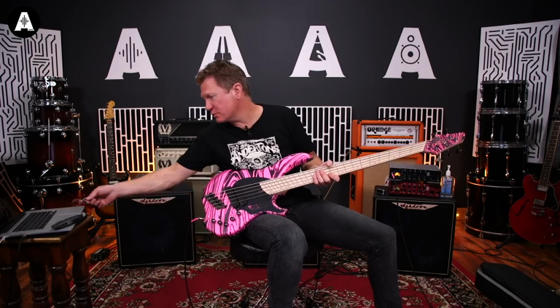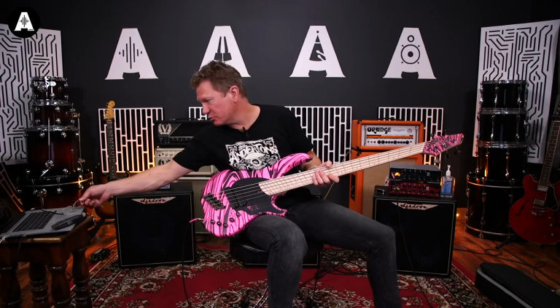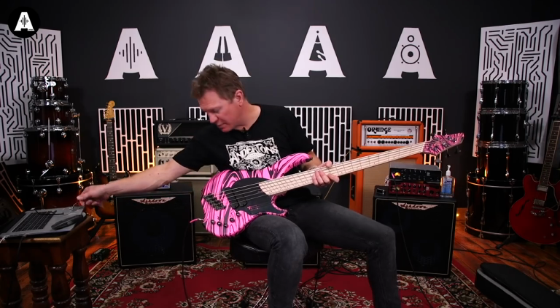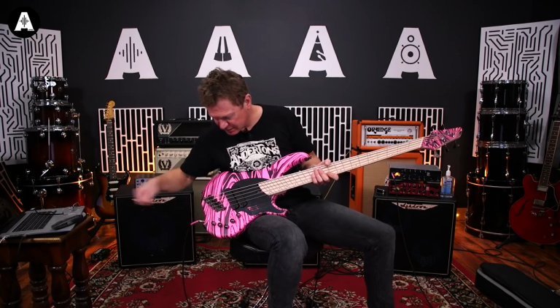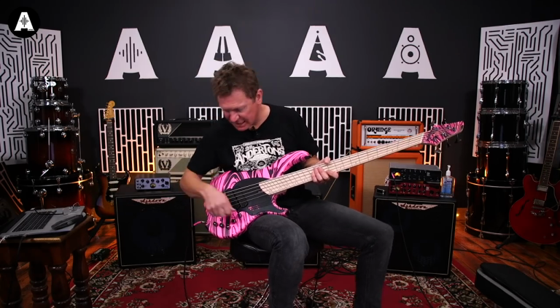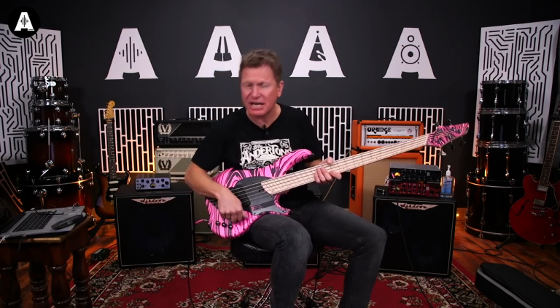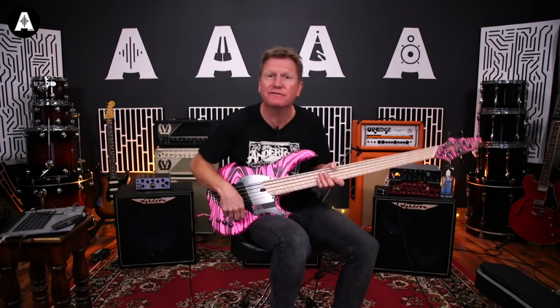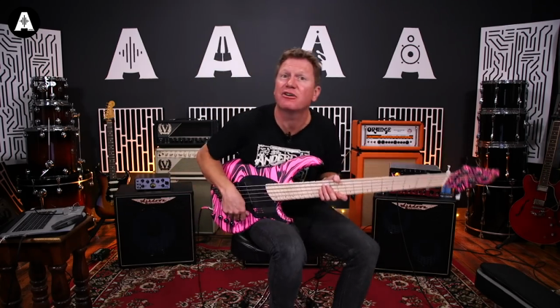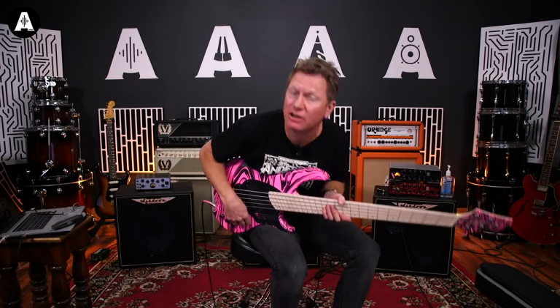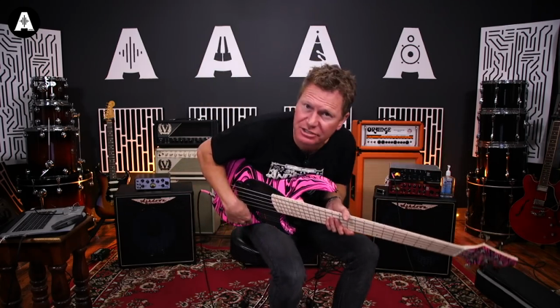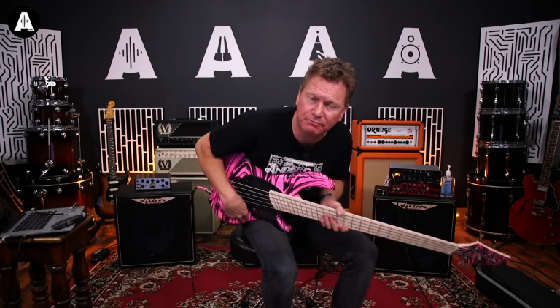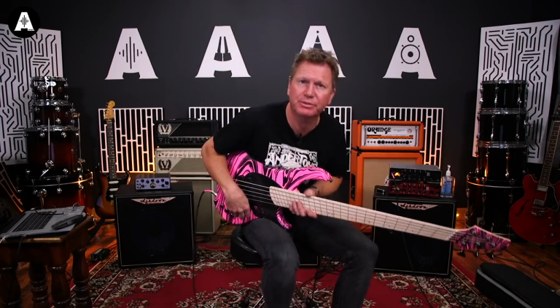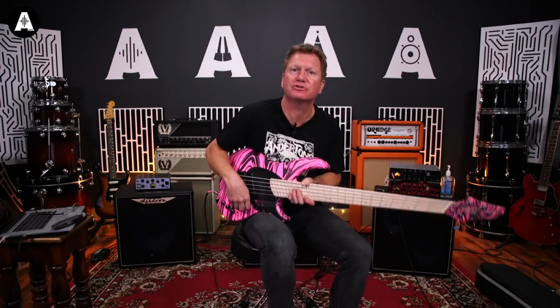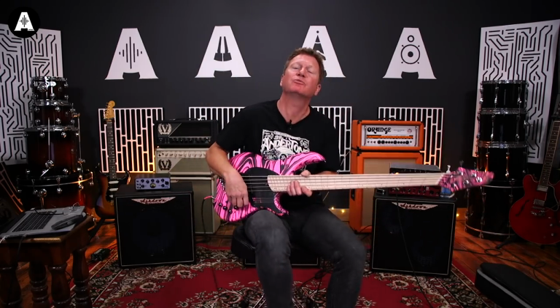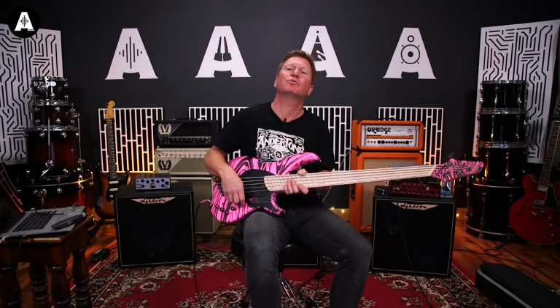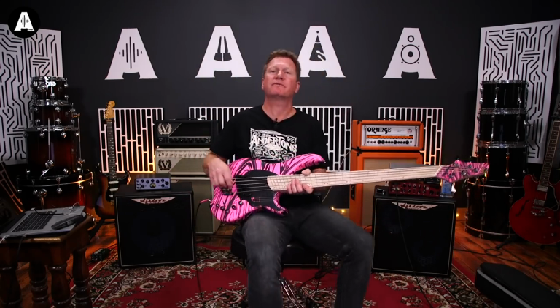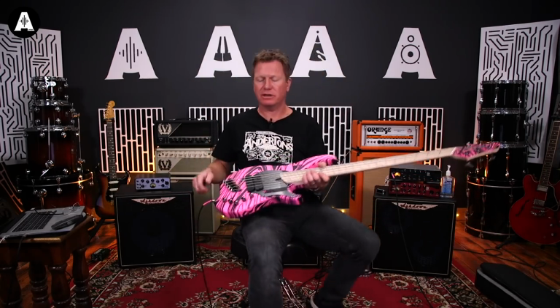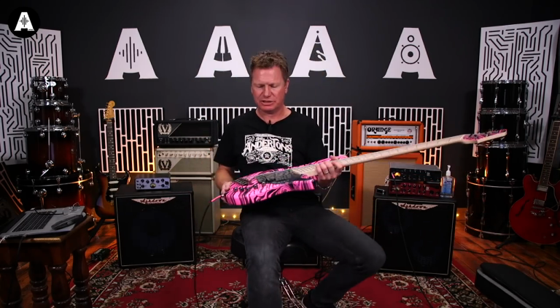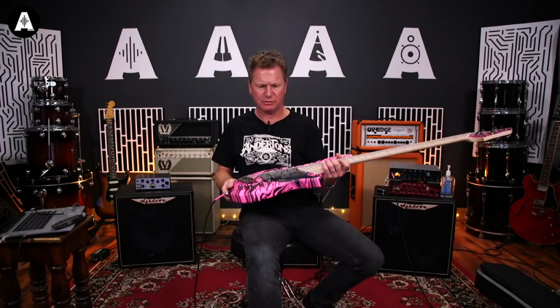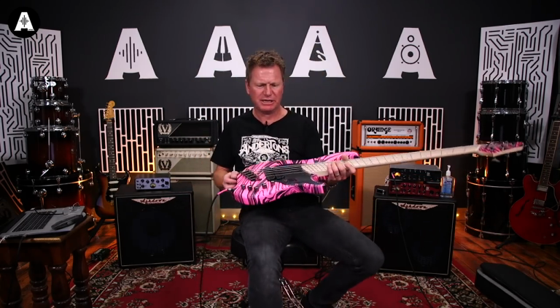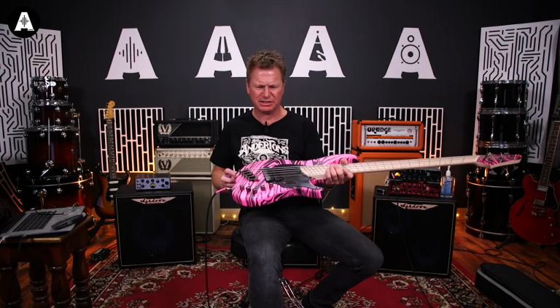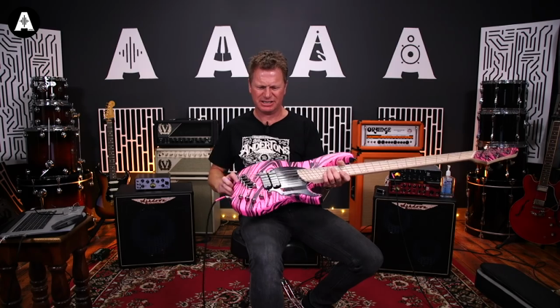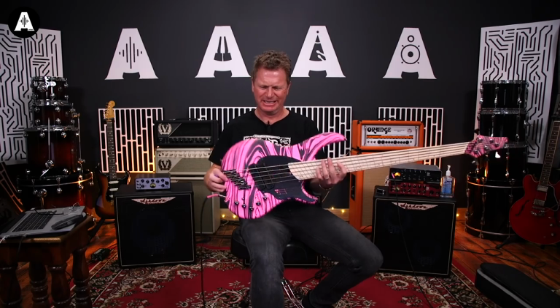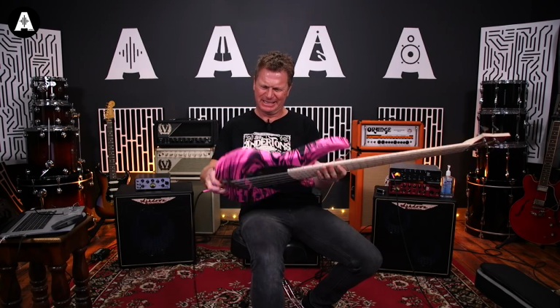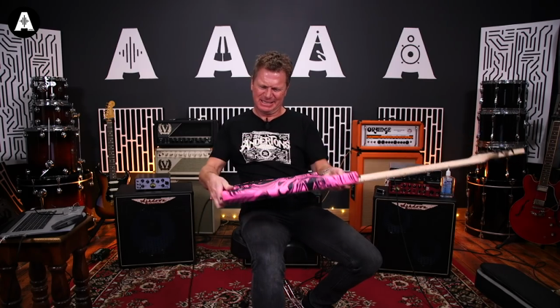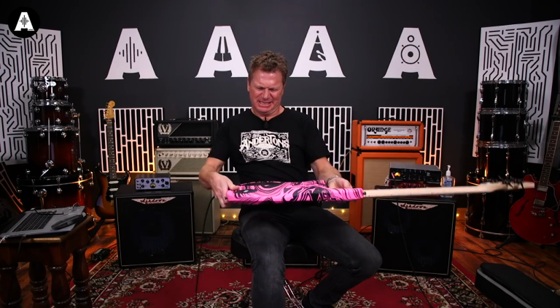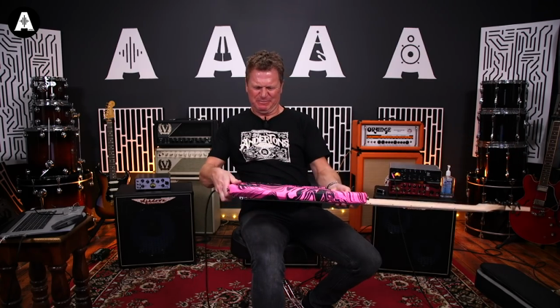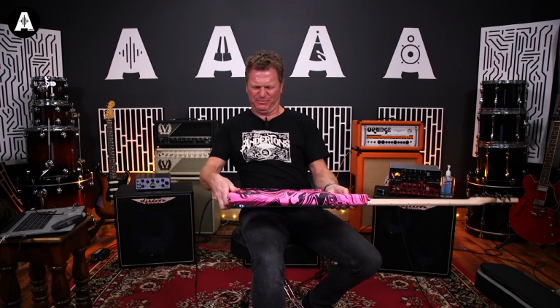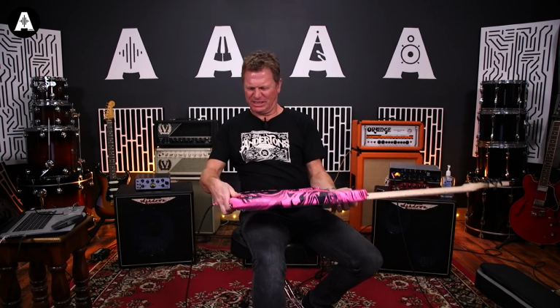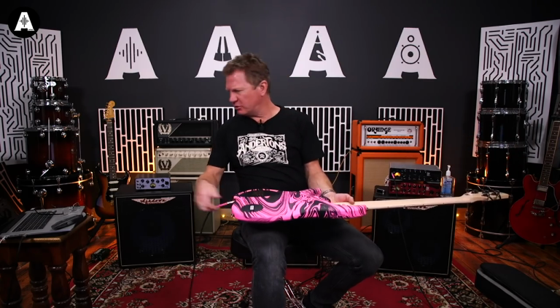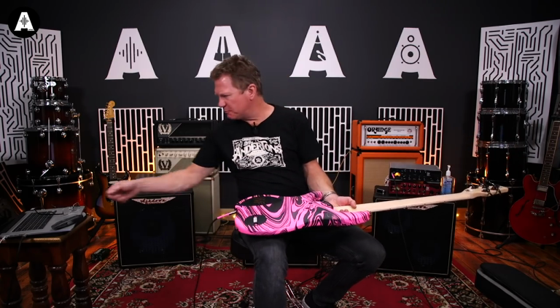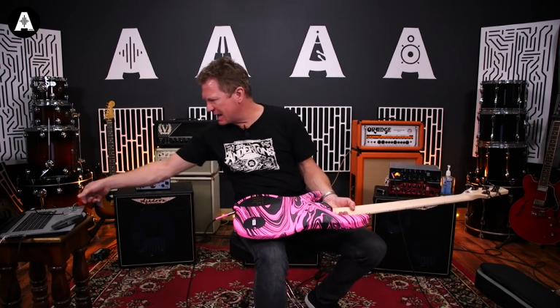As we kind of expect, it sounds very nice because Dingwall make very nice sounding basses. Let's have a look at the back.